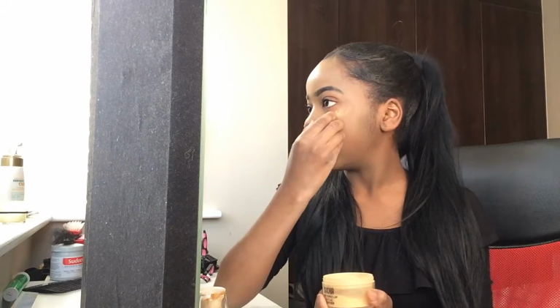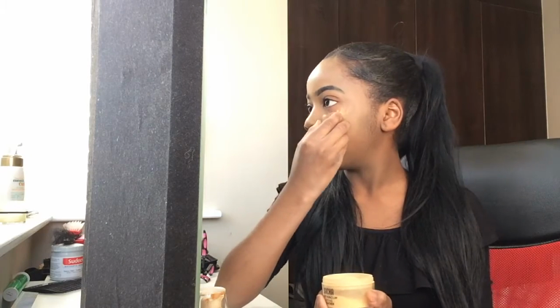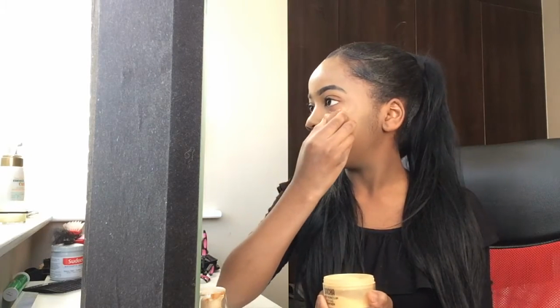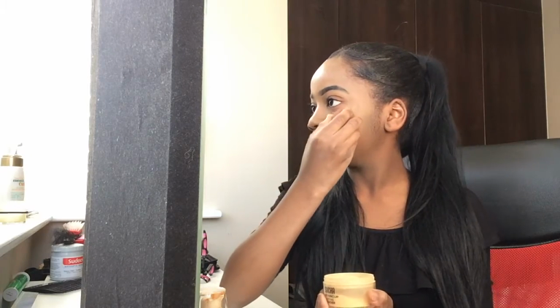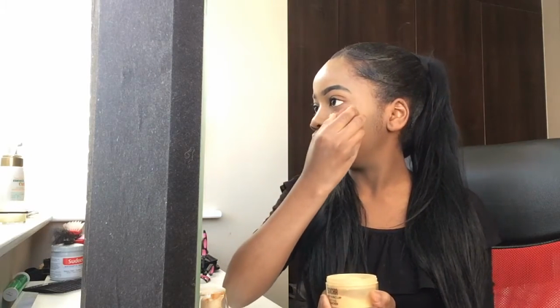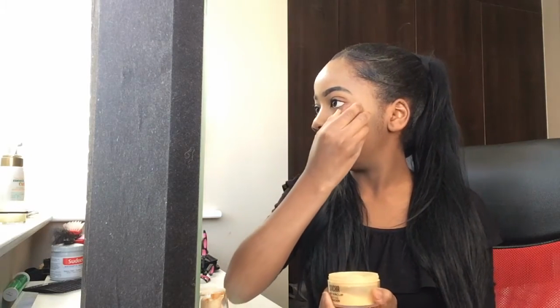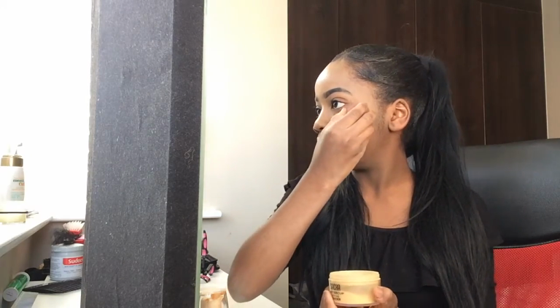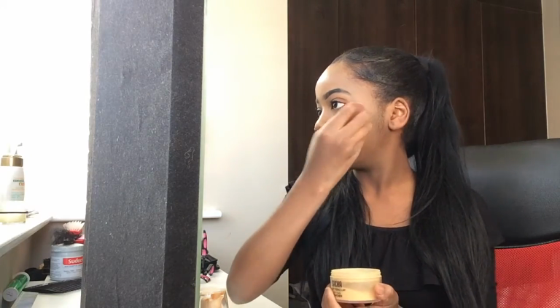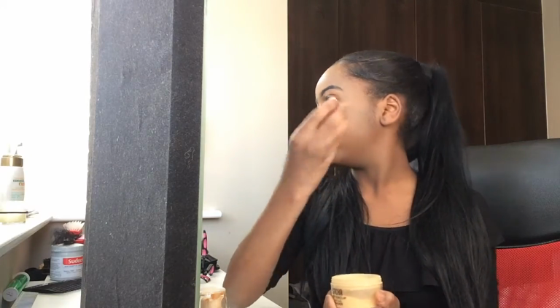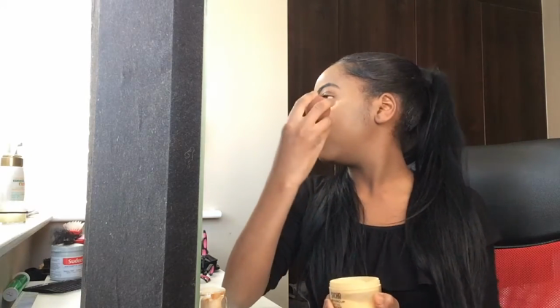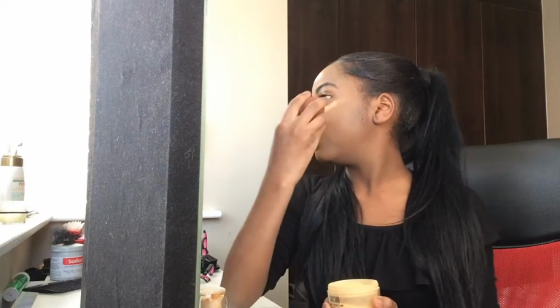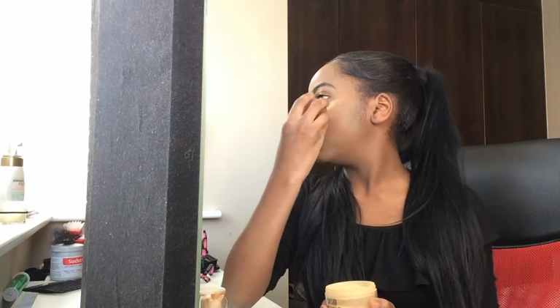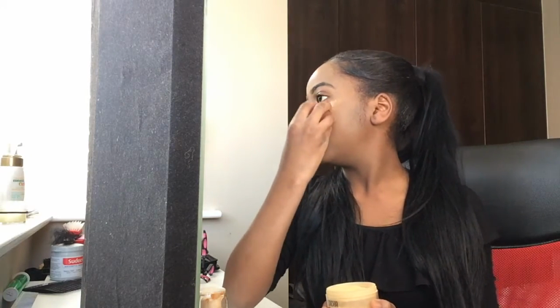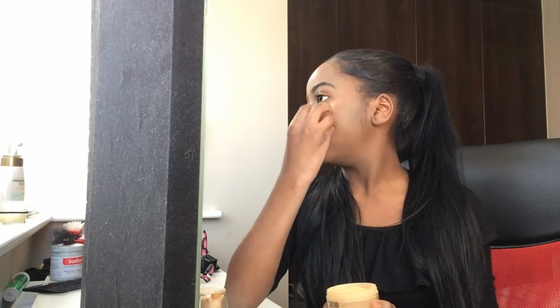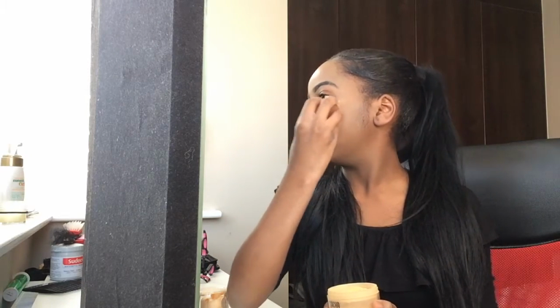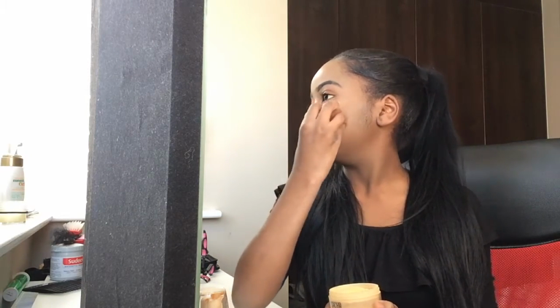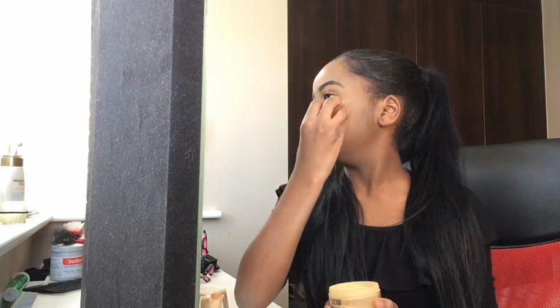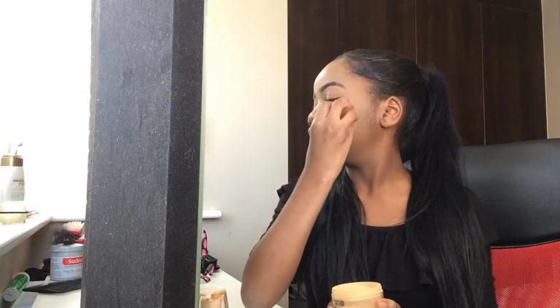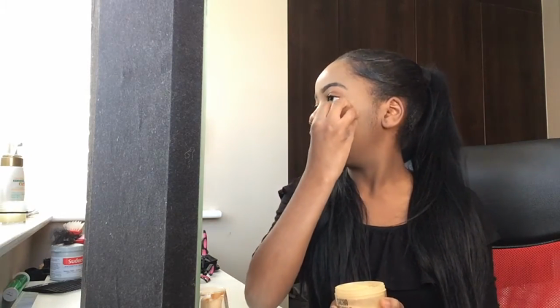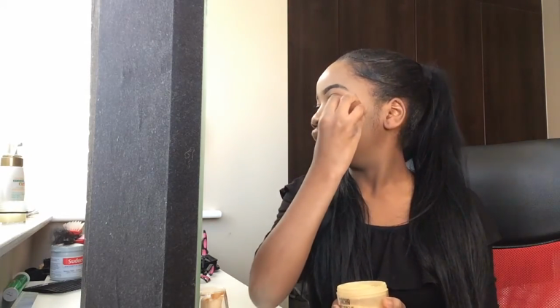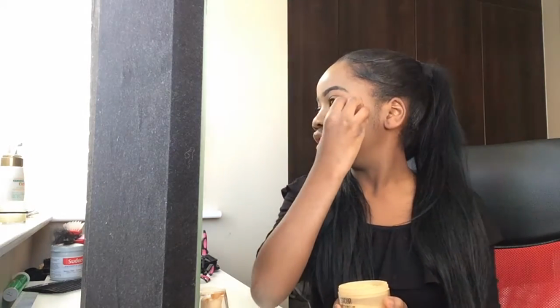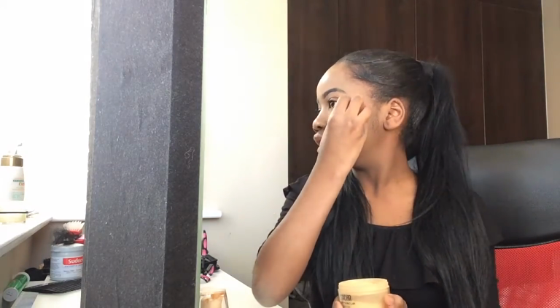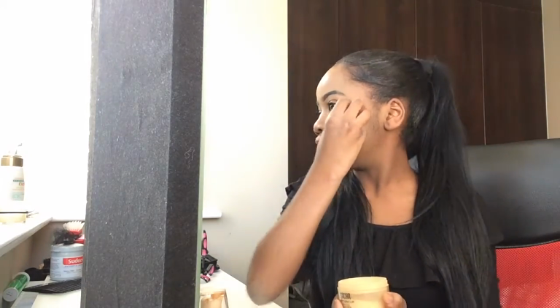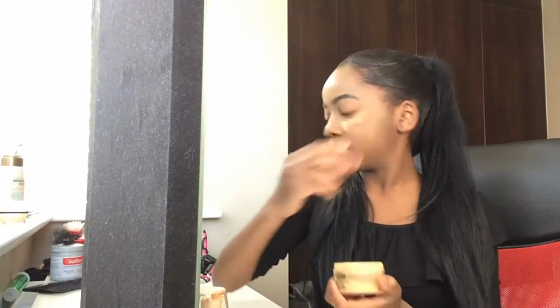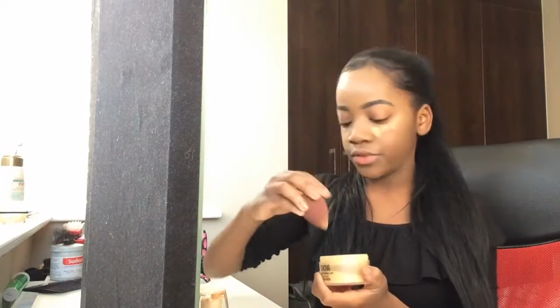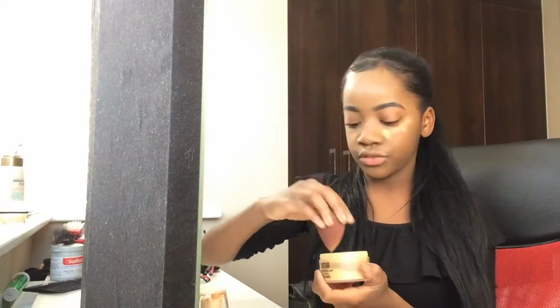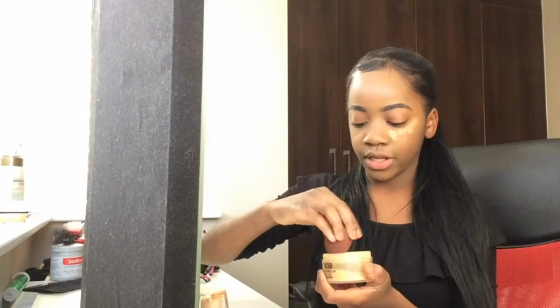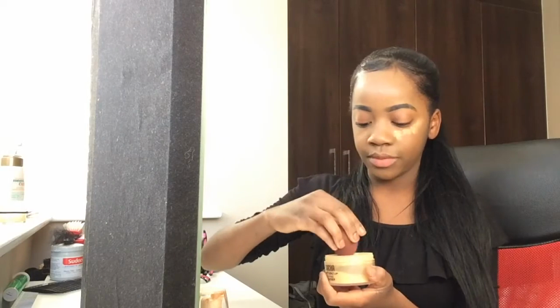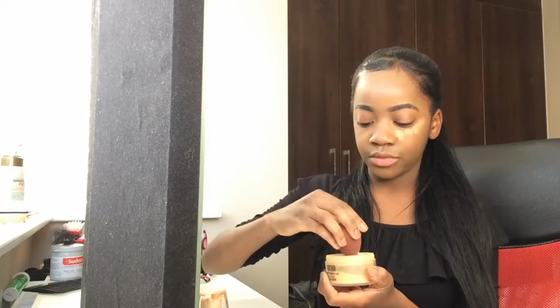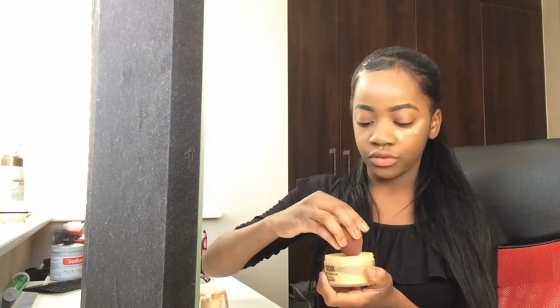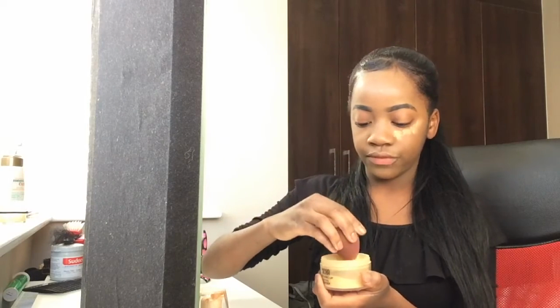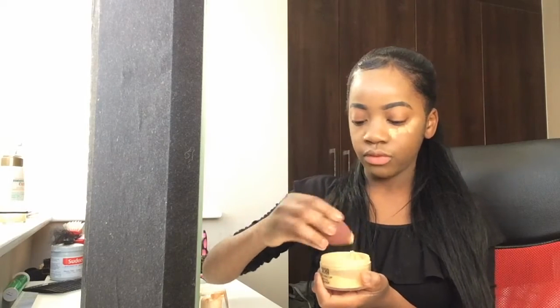I don't do contour because, first of all, I'm bad at it. There are some things with makeup that I'm just not good at.